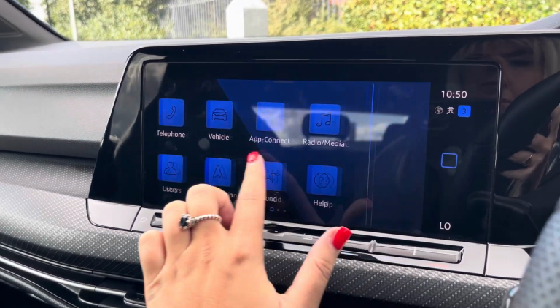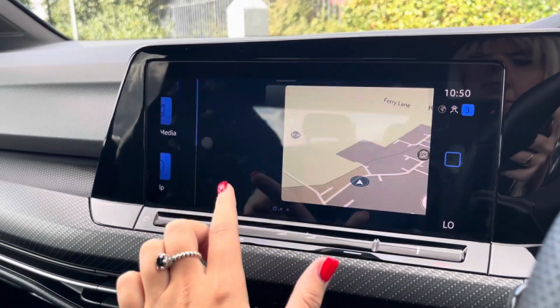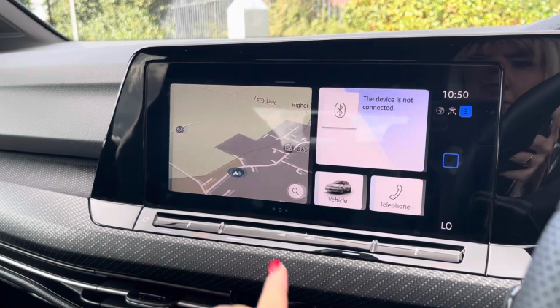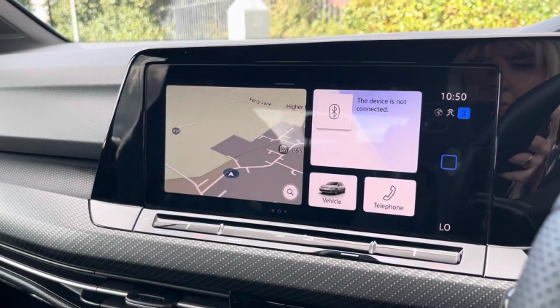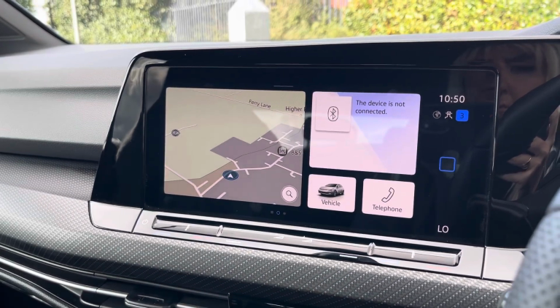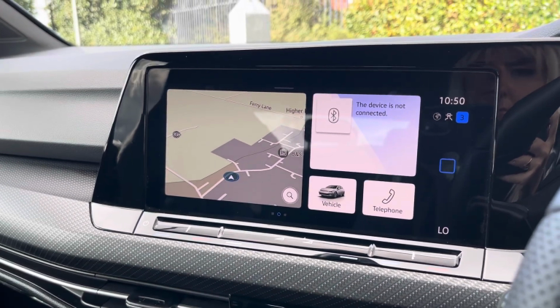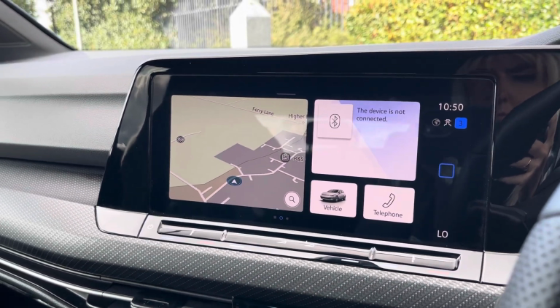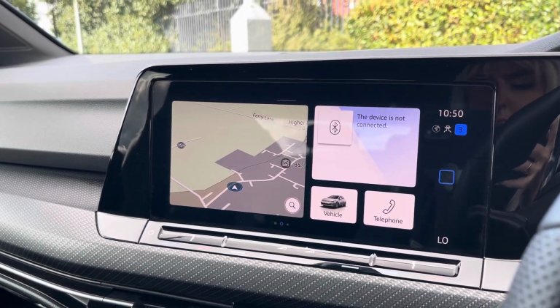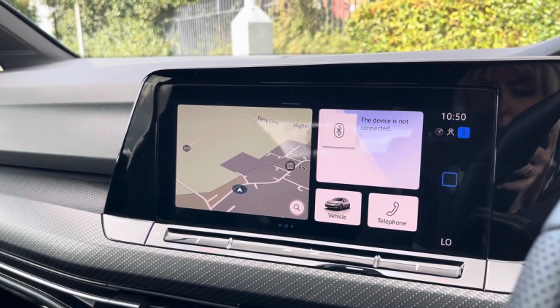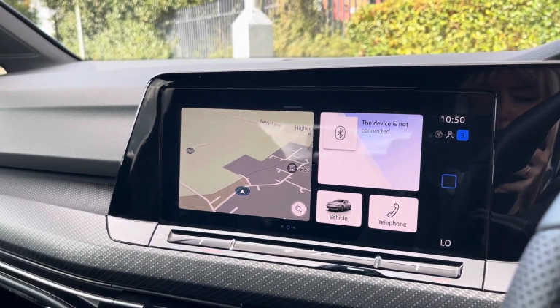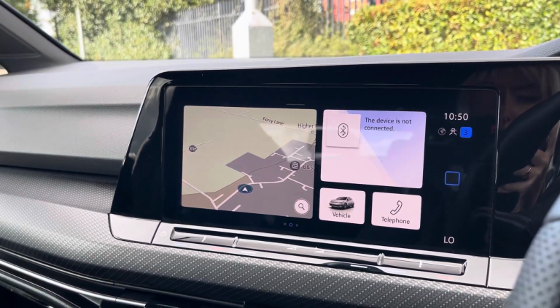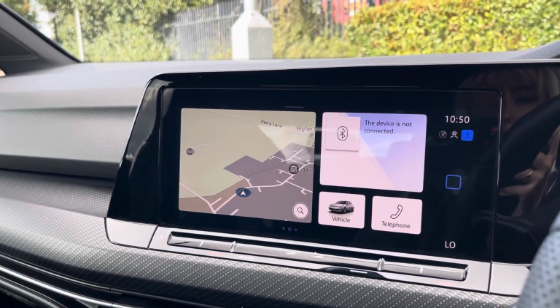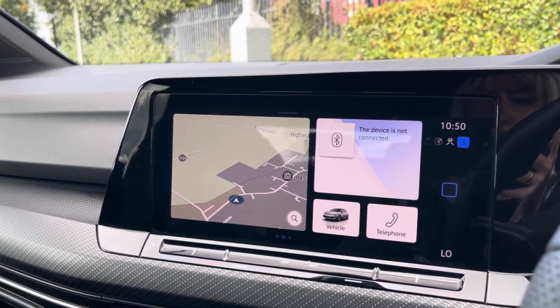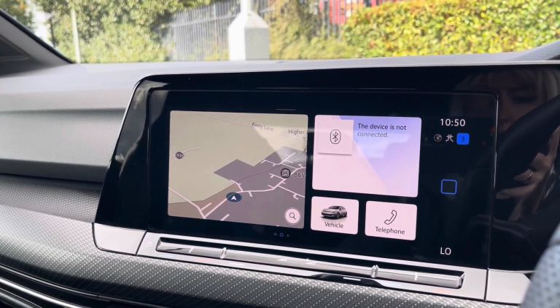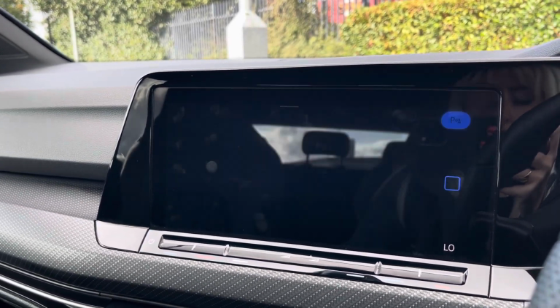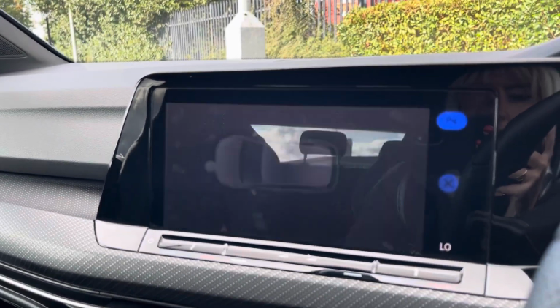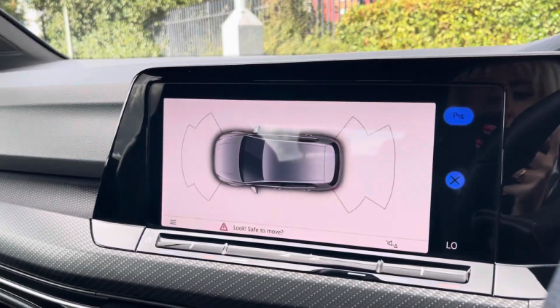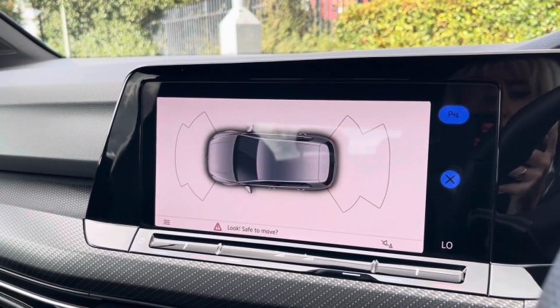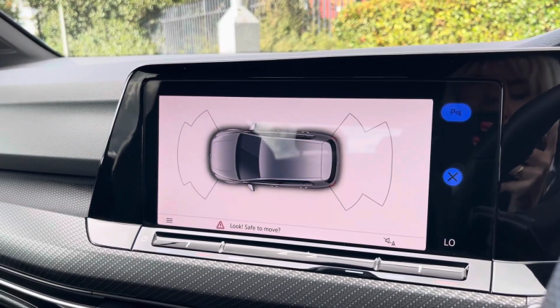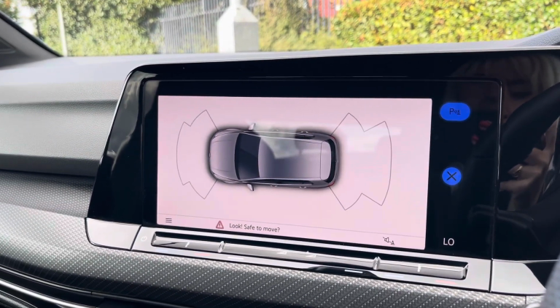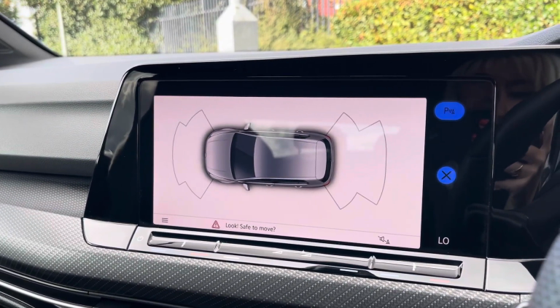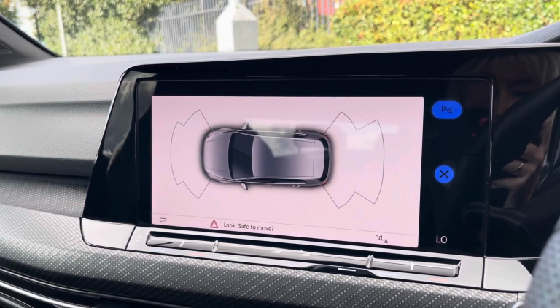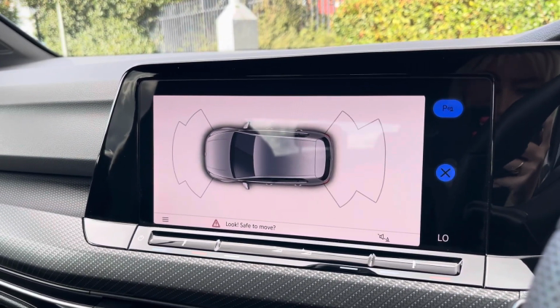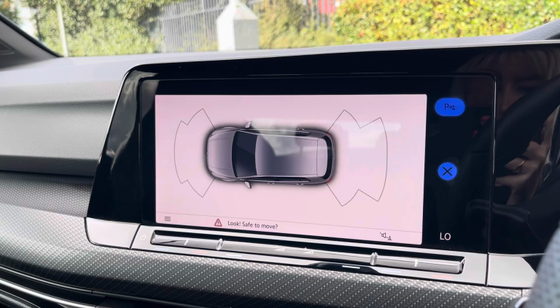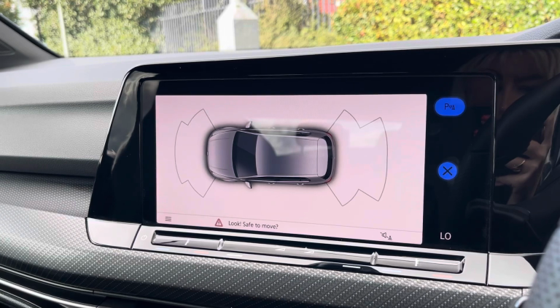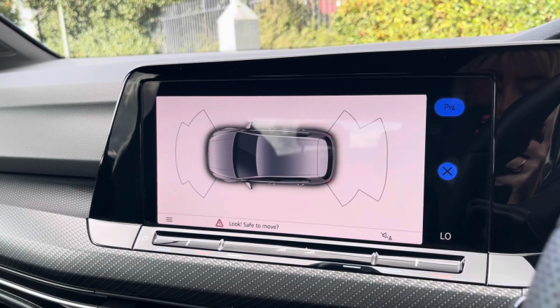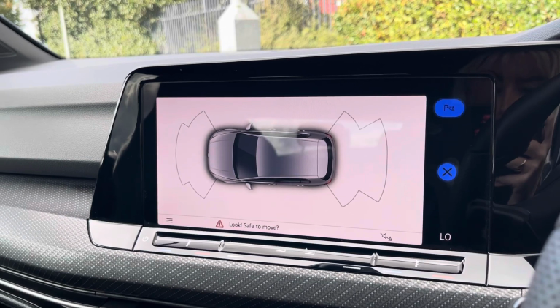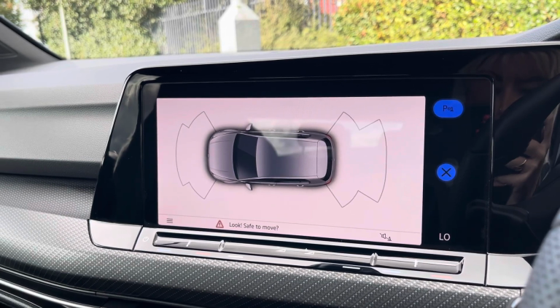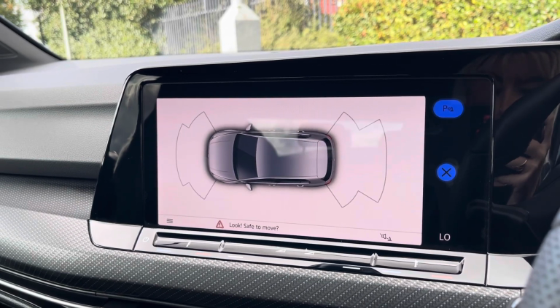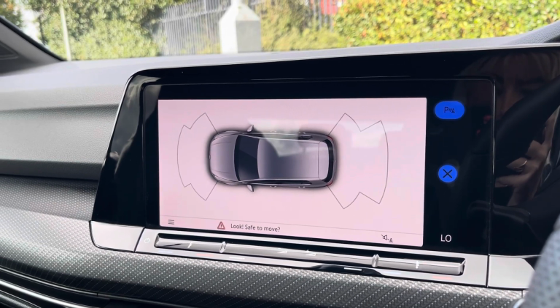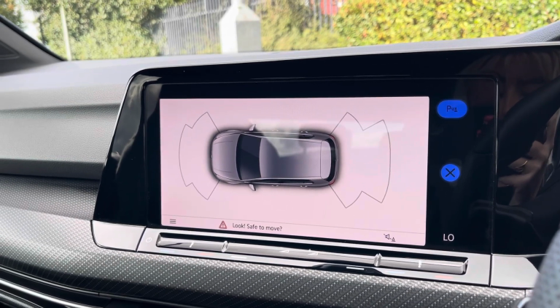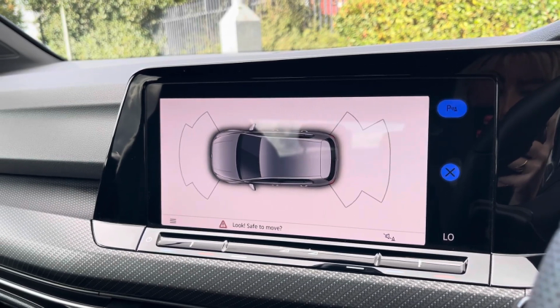By popping the car into reverse, it will bring up the display for your front and rear parking sensors, alerting you of any obstructions when manoeuvring.